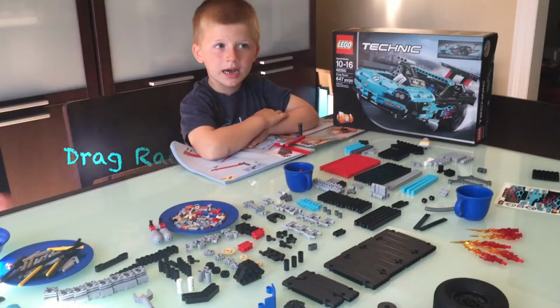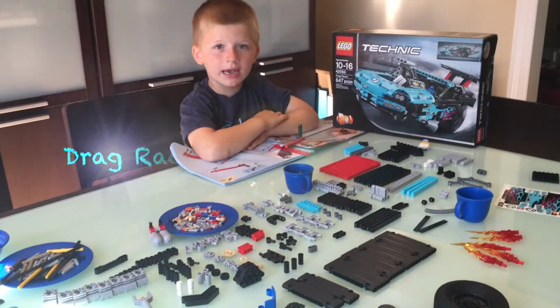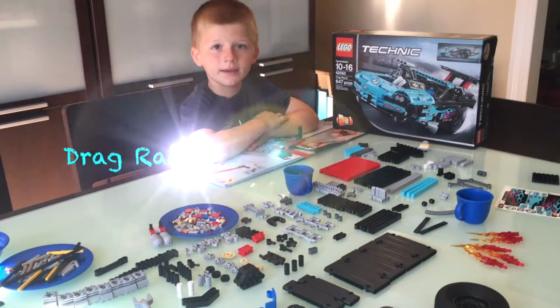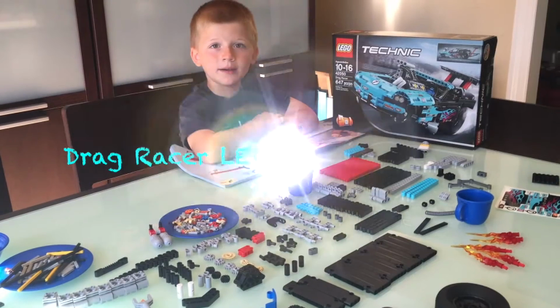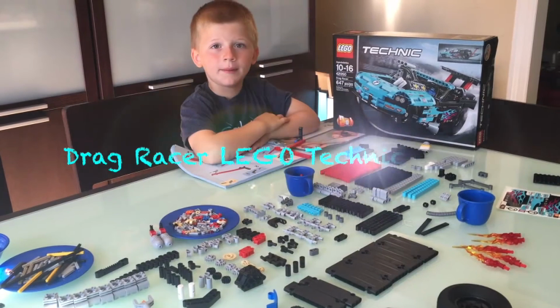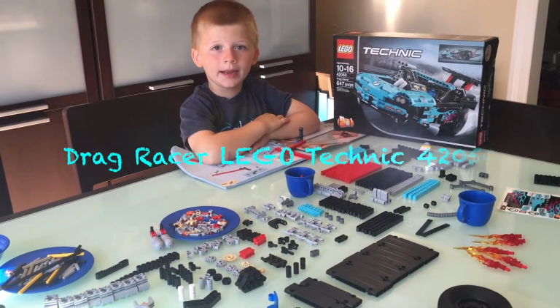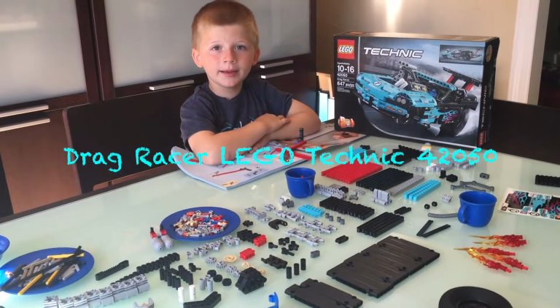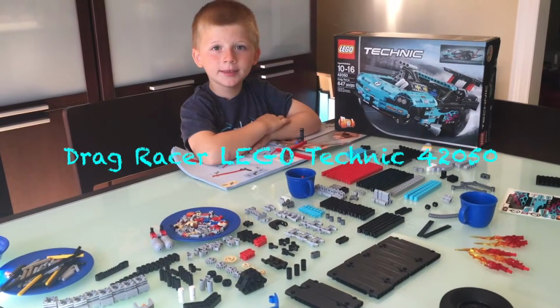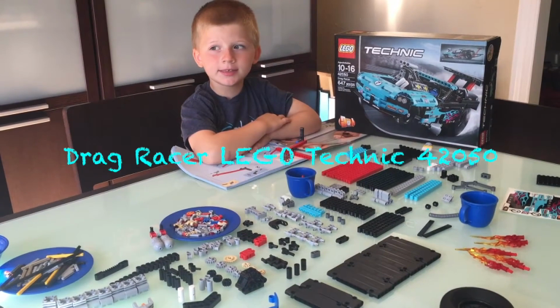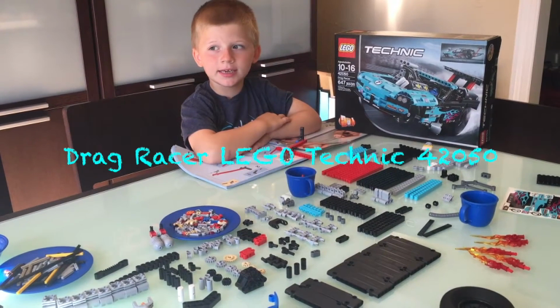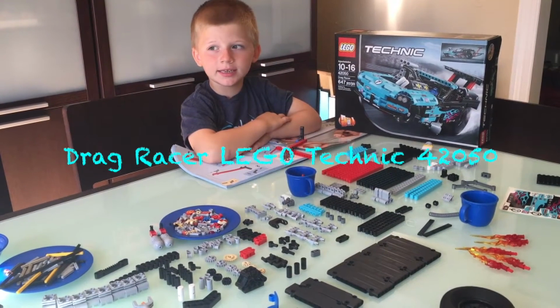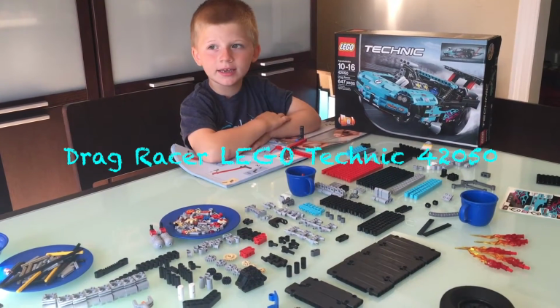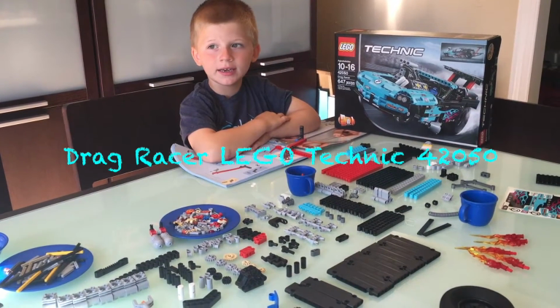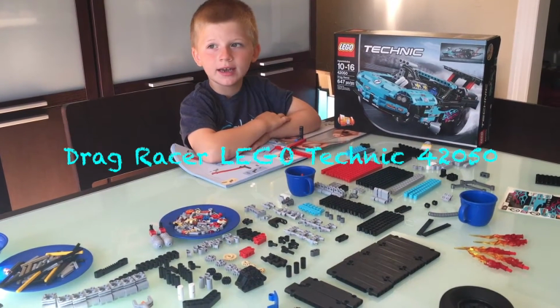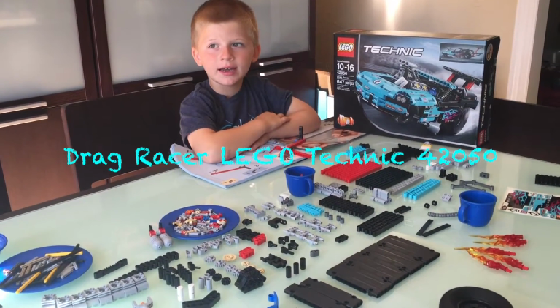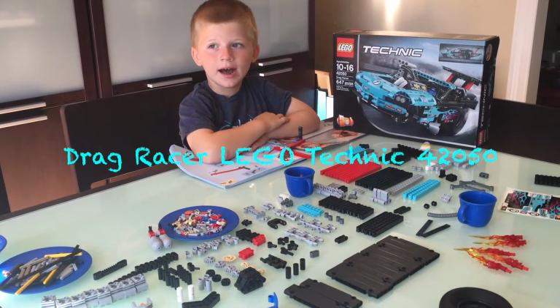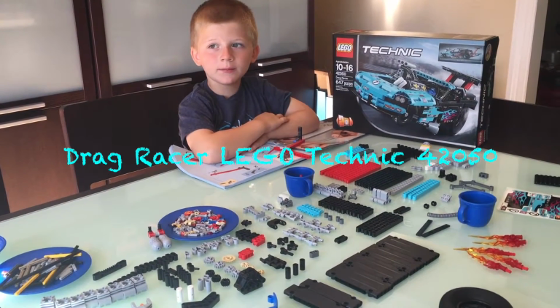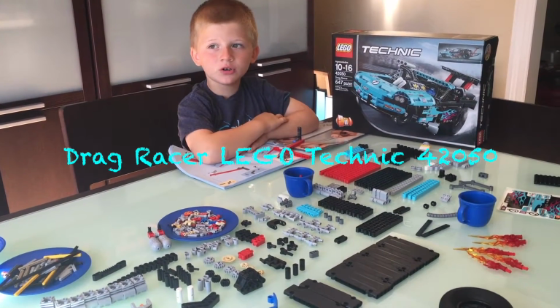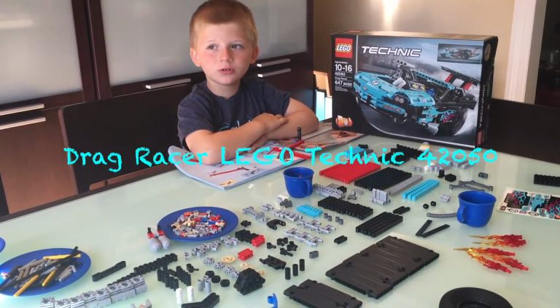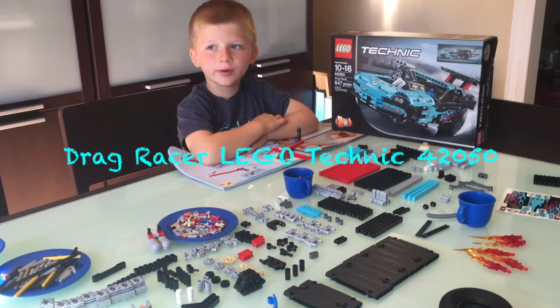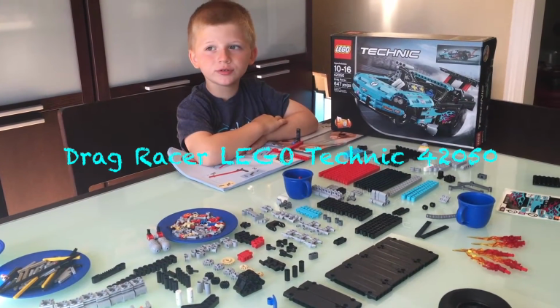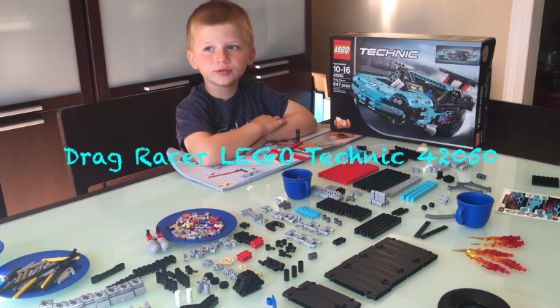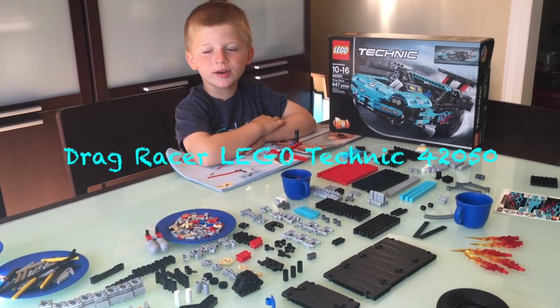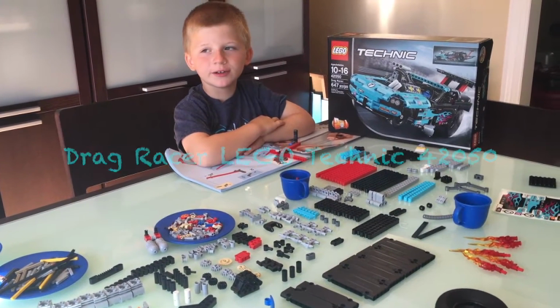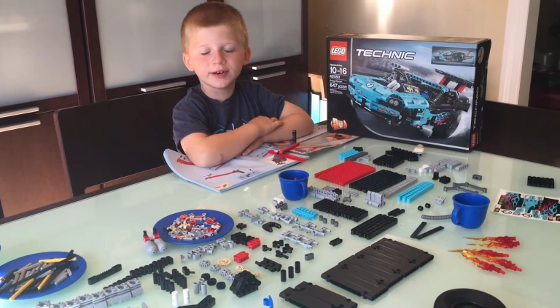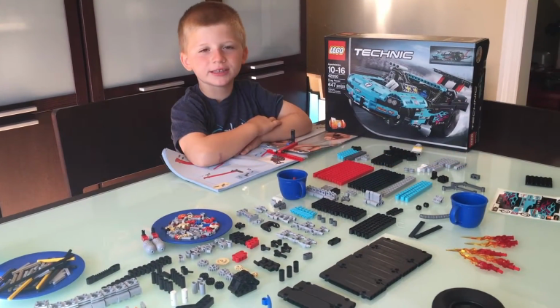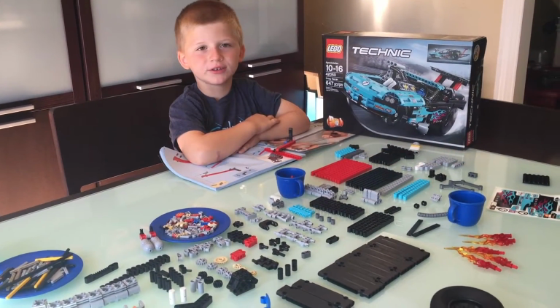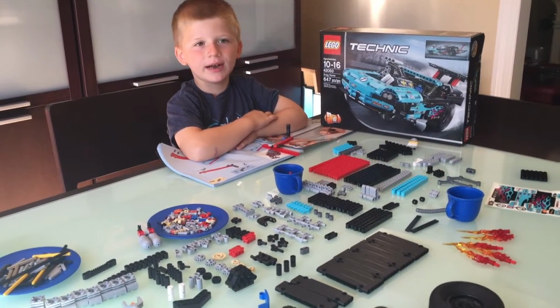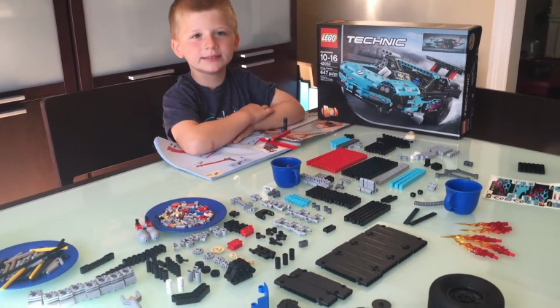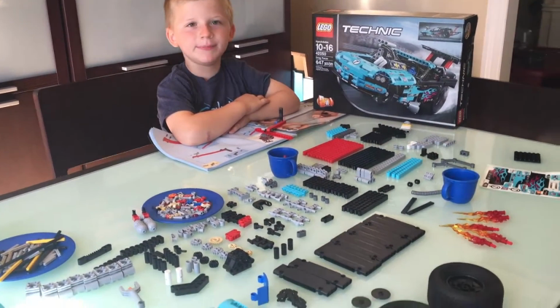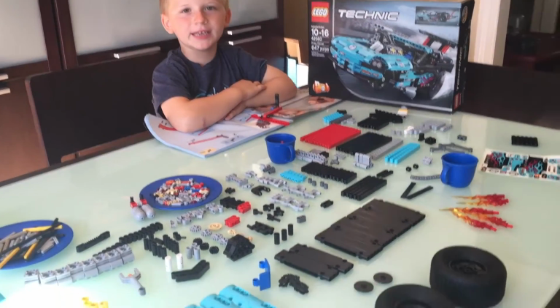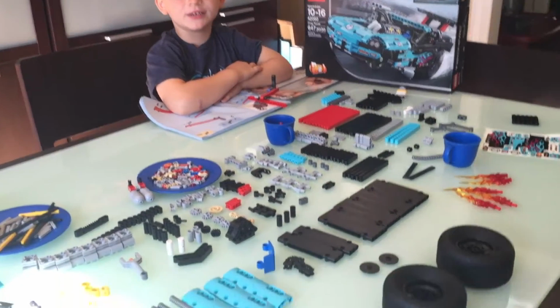Hi, my name is Andy and I'm going to build a drag racer. Let's build!